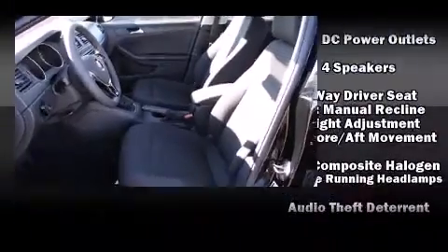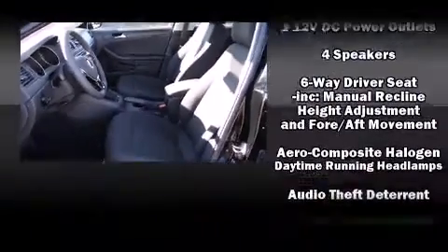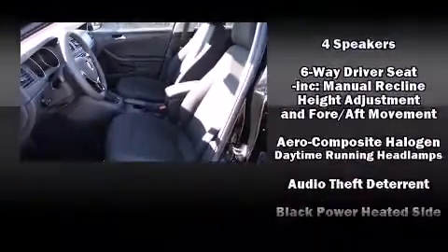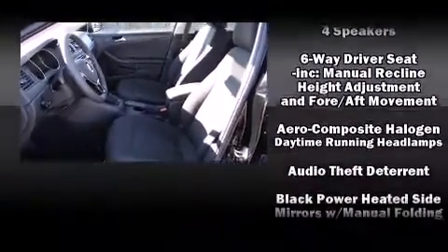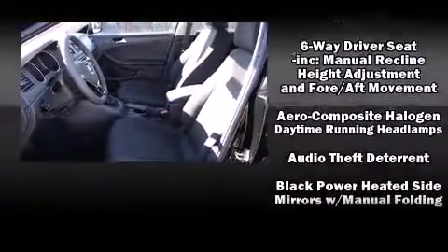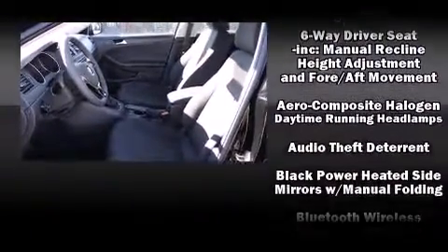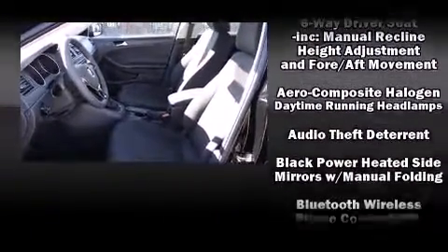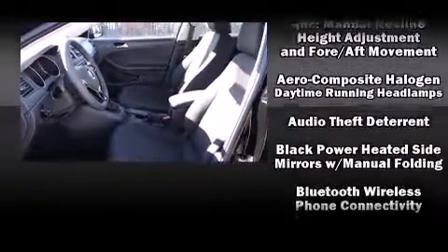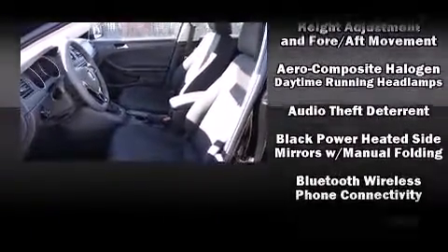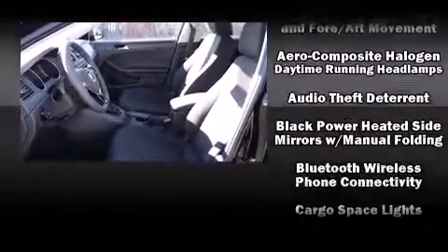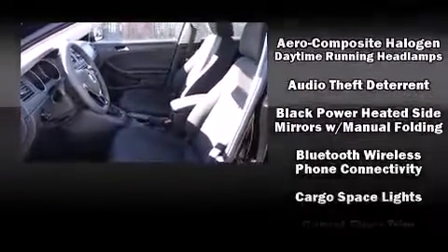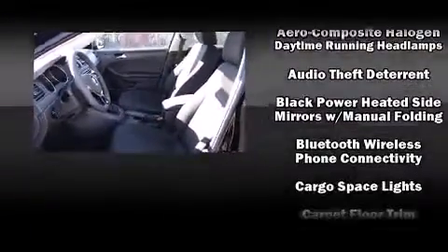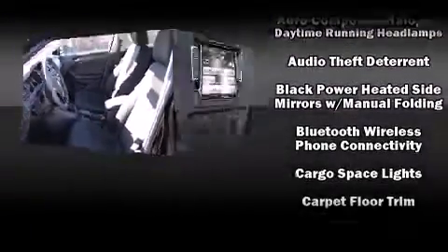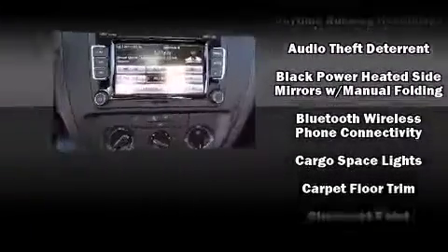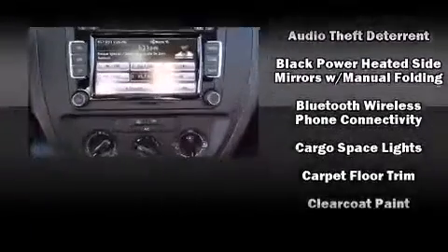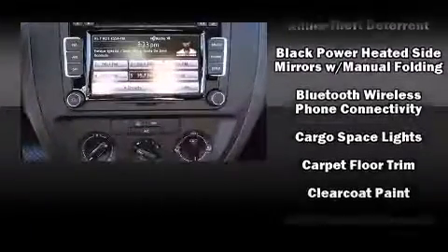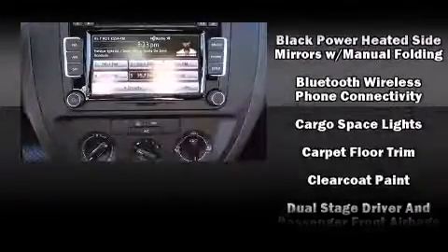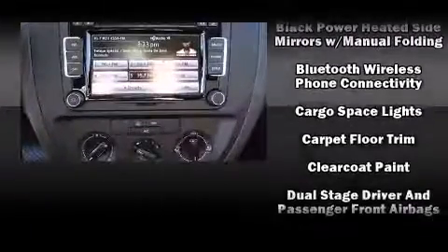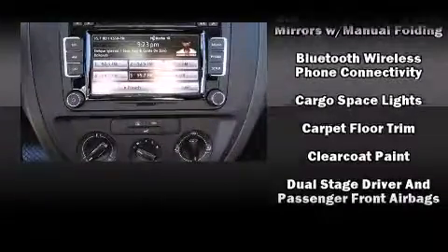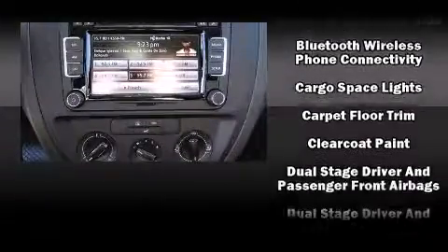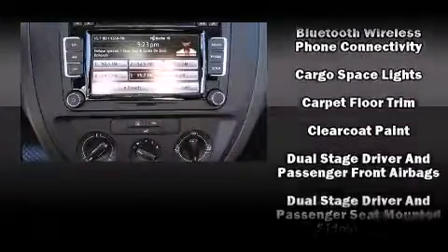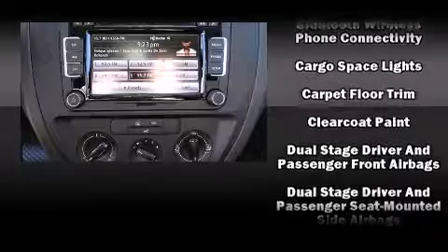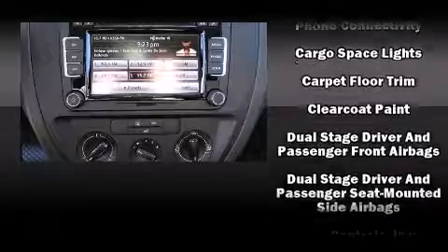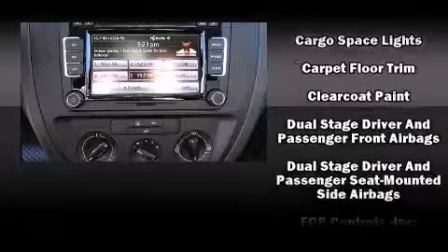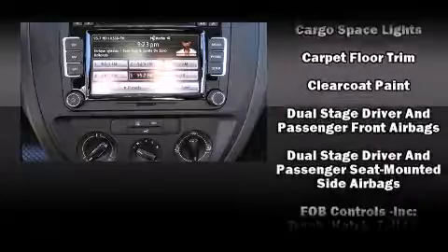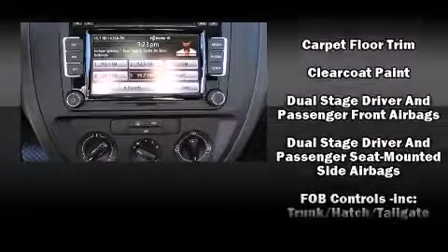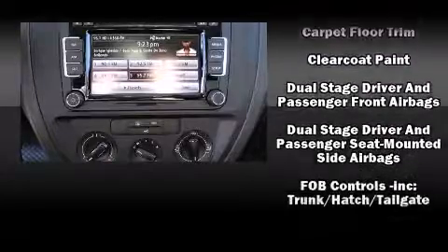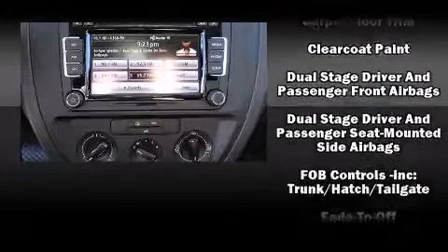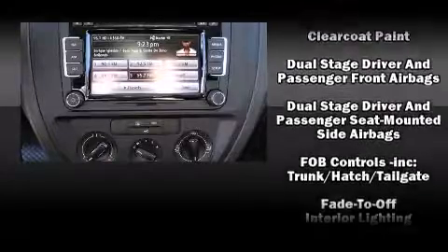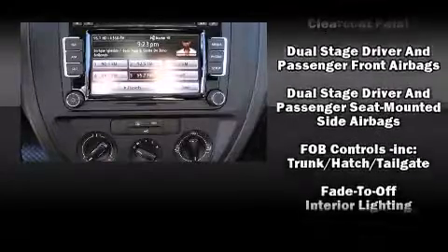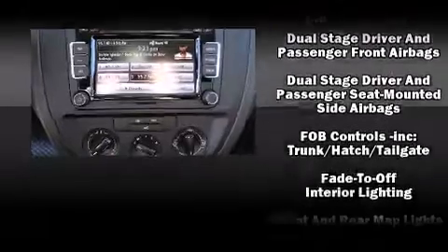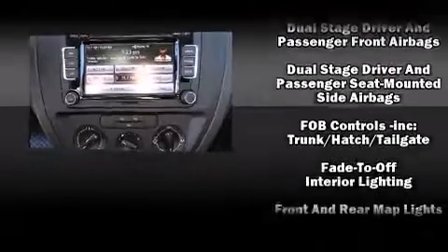Audio features include a CD player with MP3 capability, steering wheel mounted audio controls, and four well-positioned speakers.